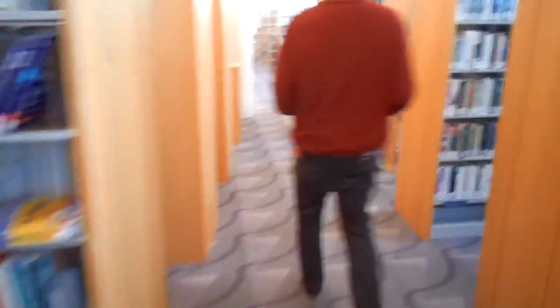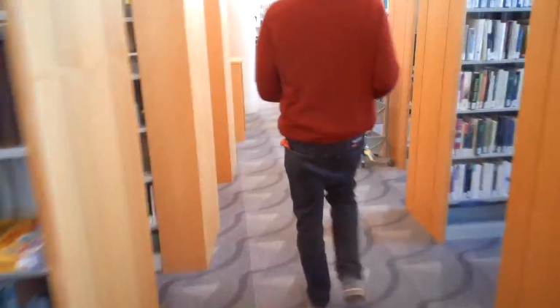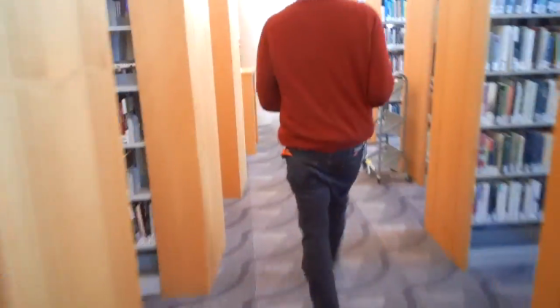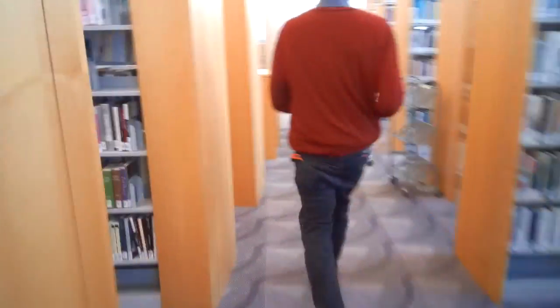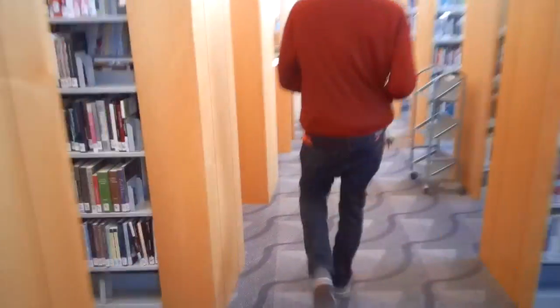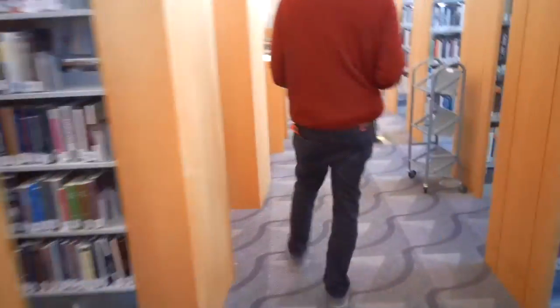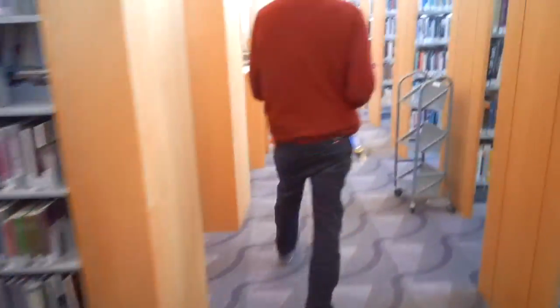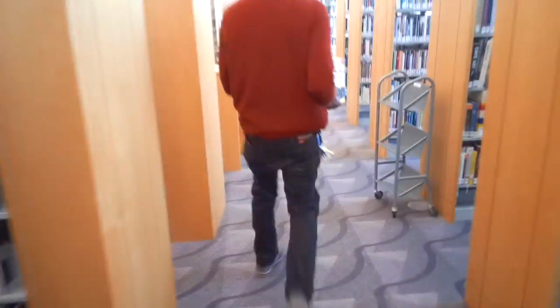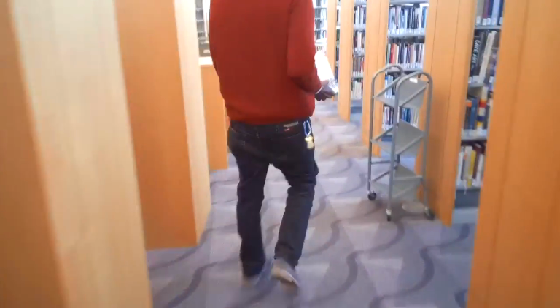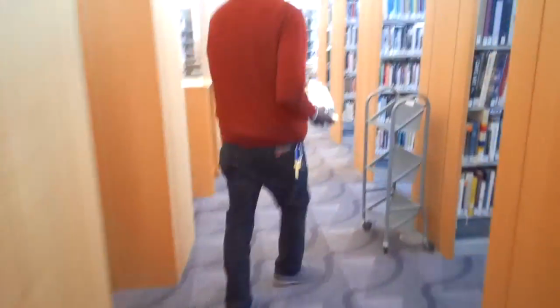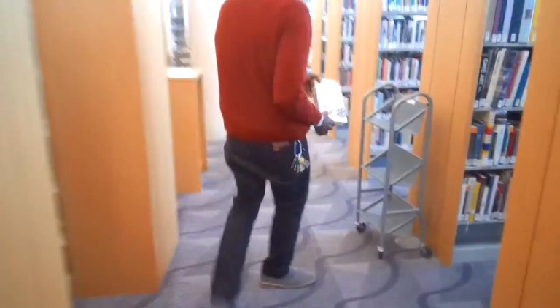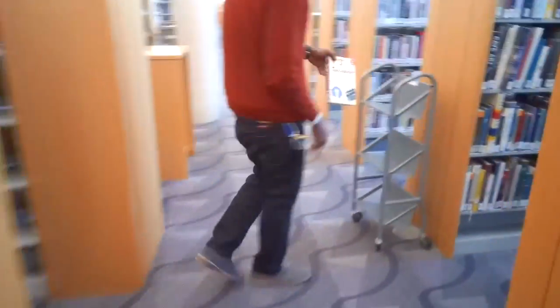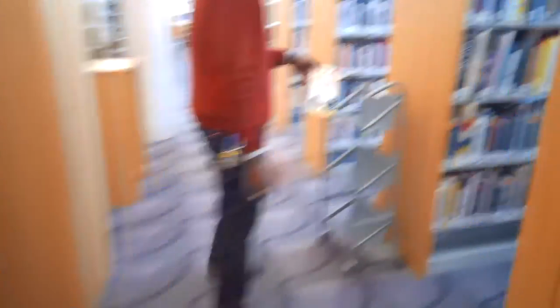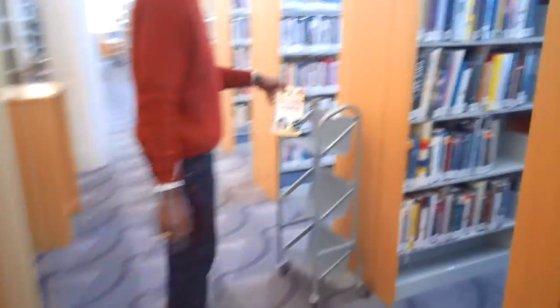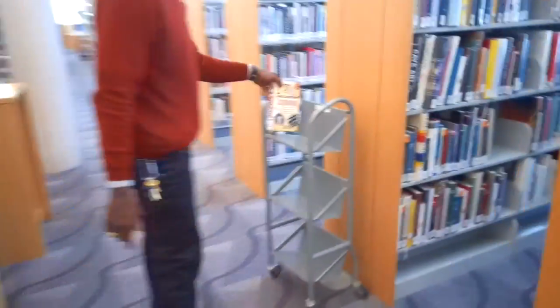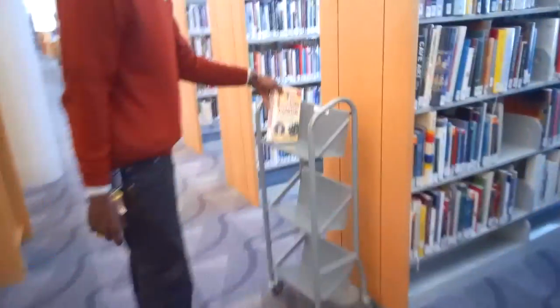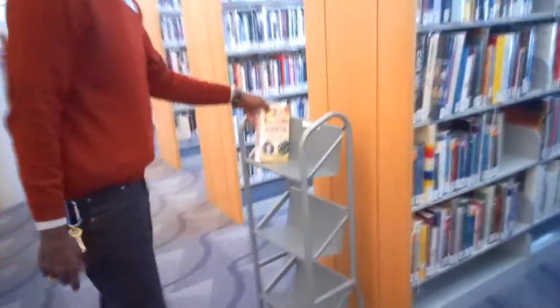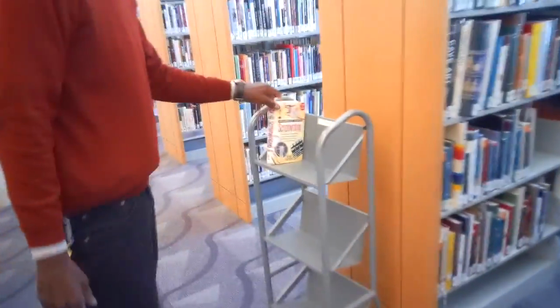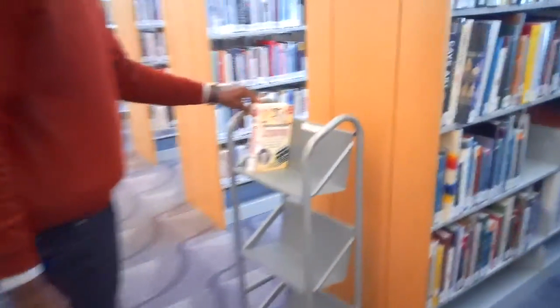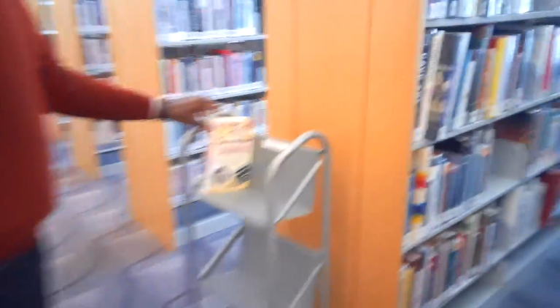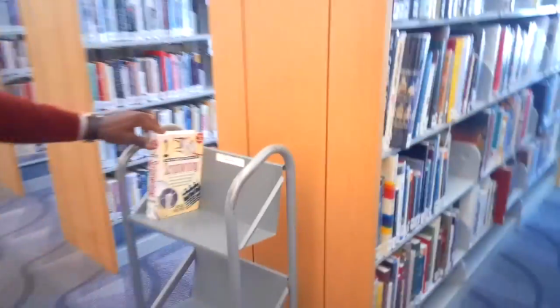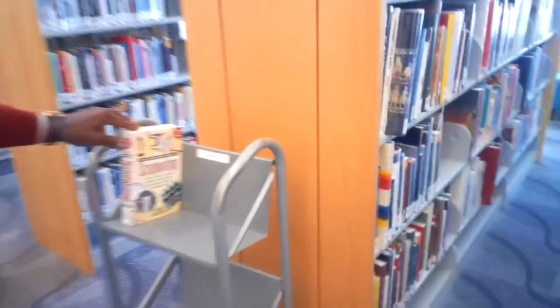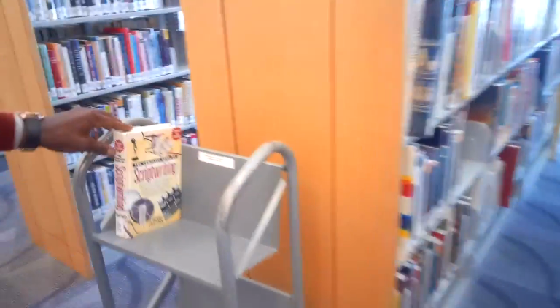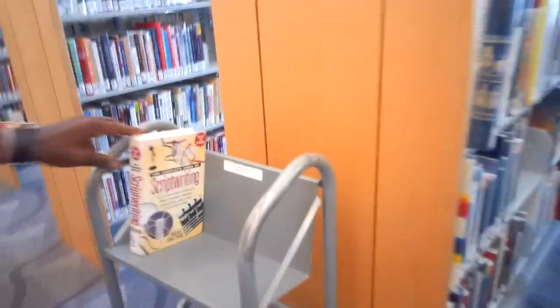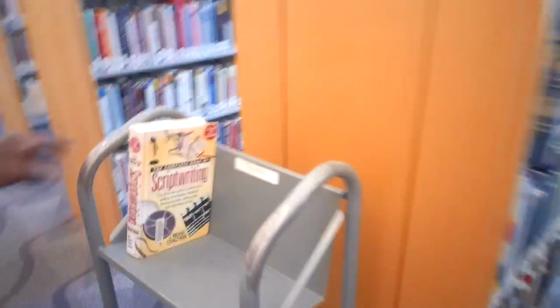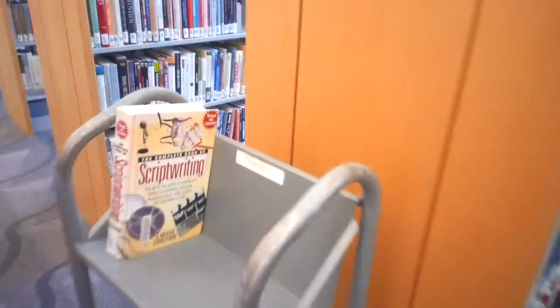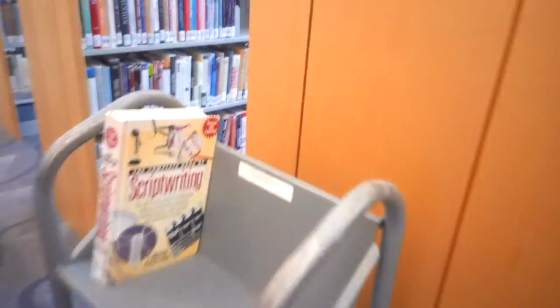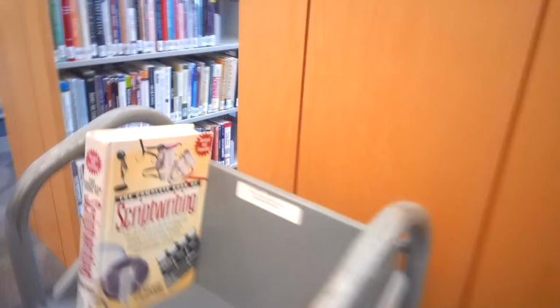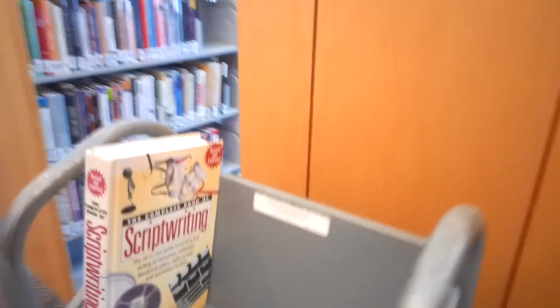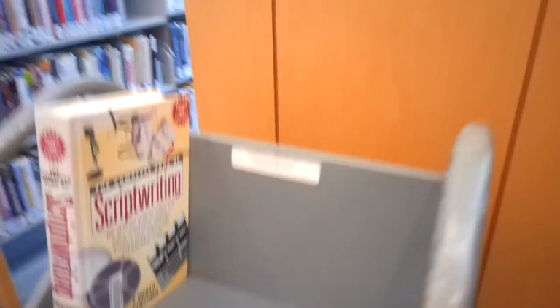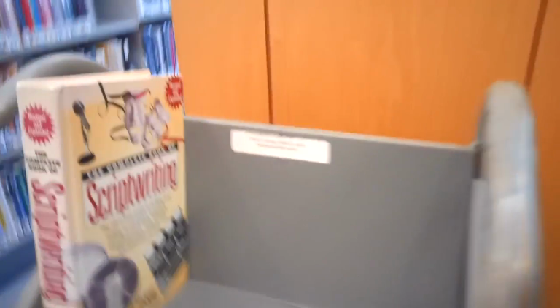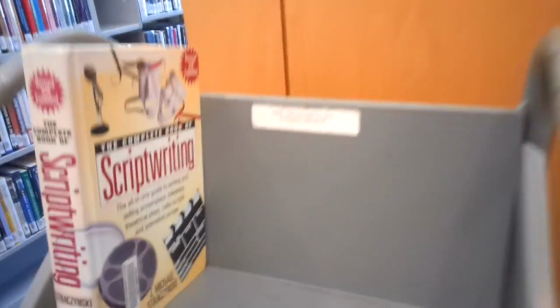So next time you're at the library, make sure you do proper book handling so you can find the books for your assignments.